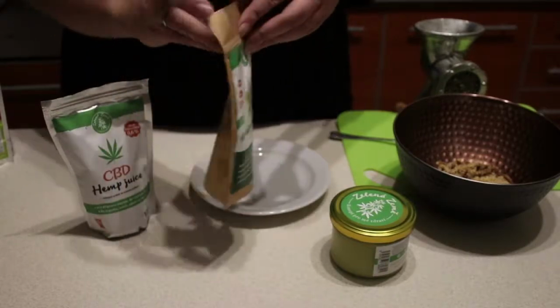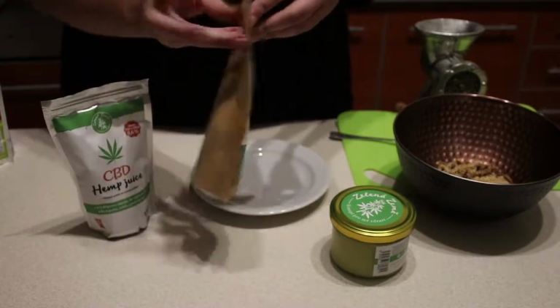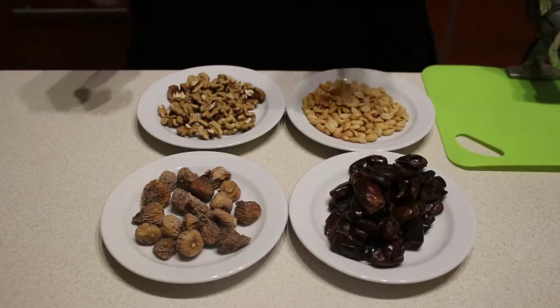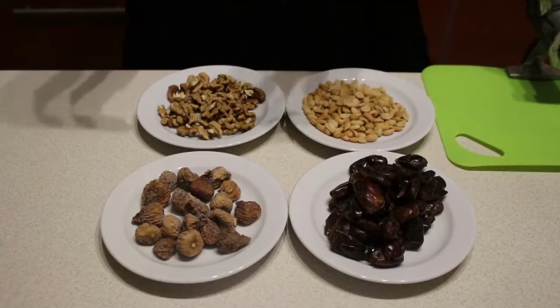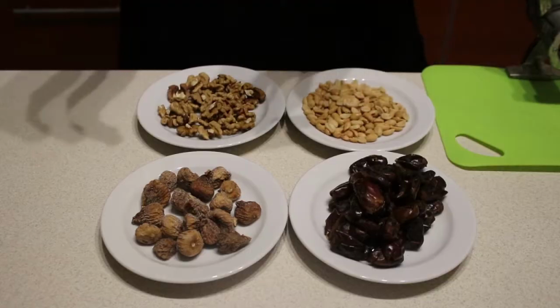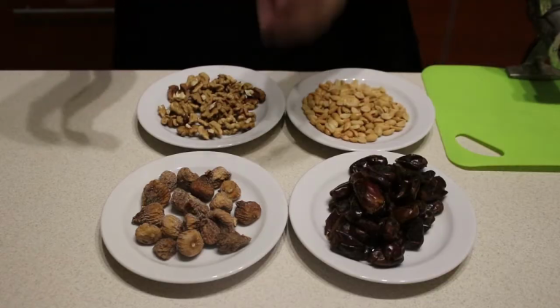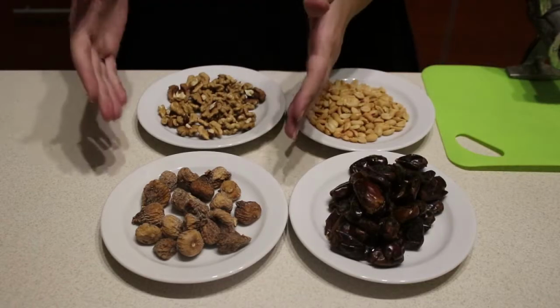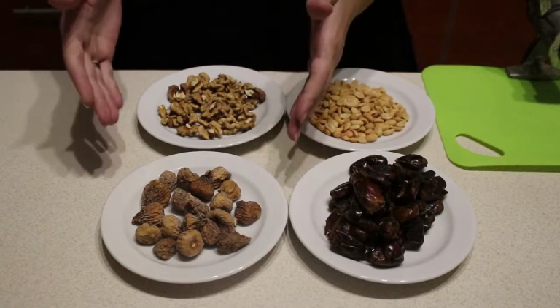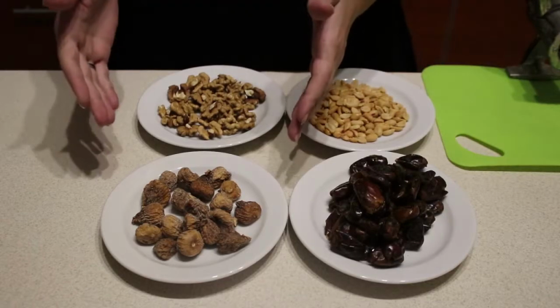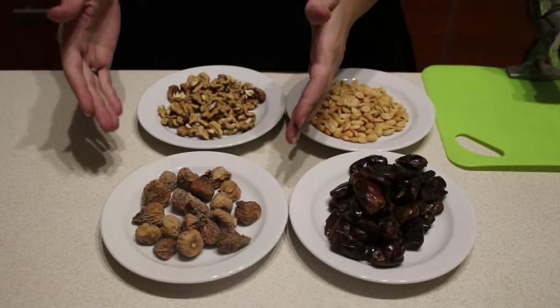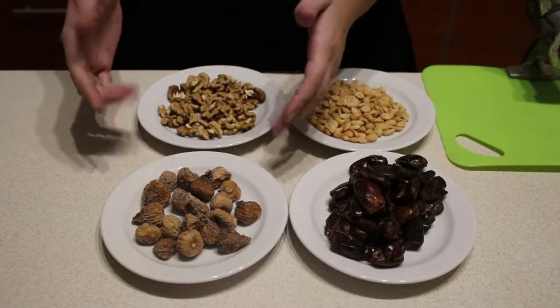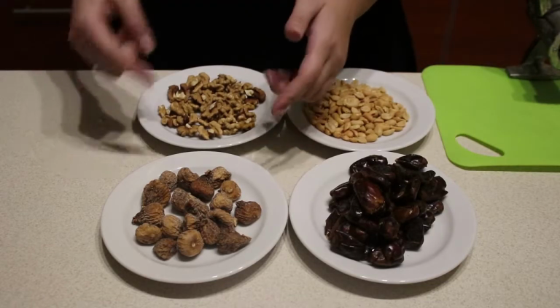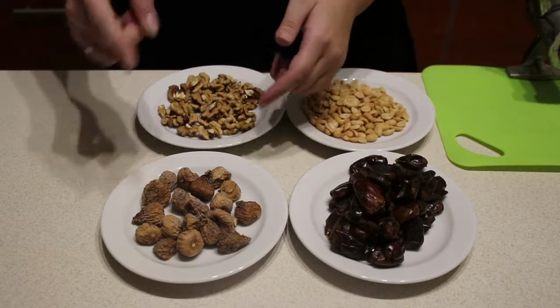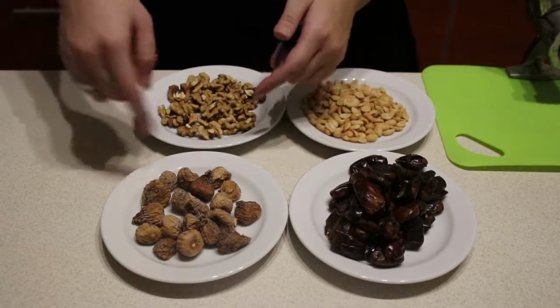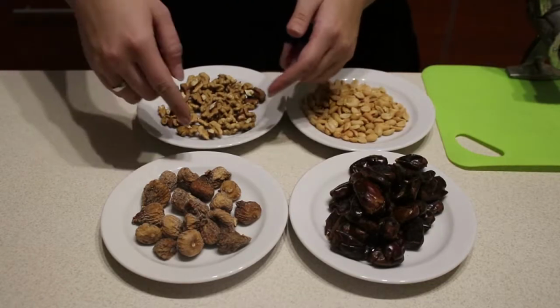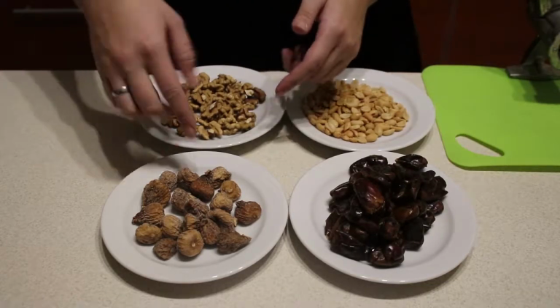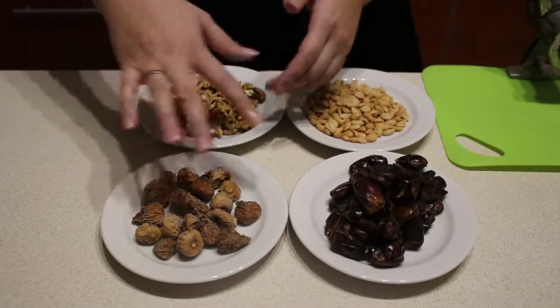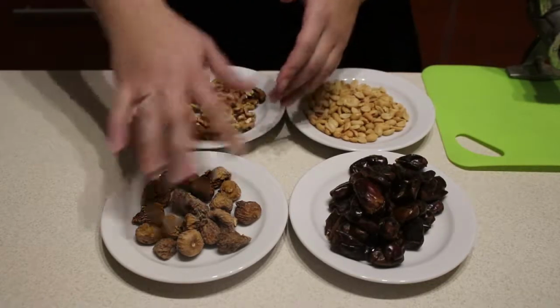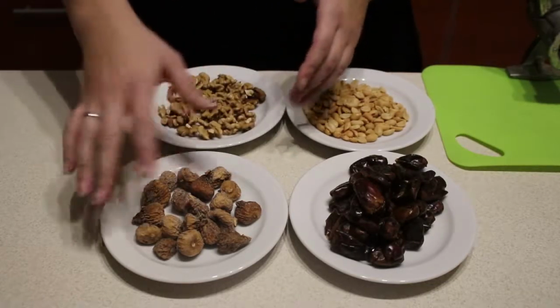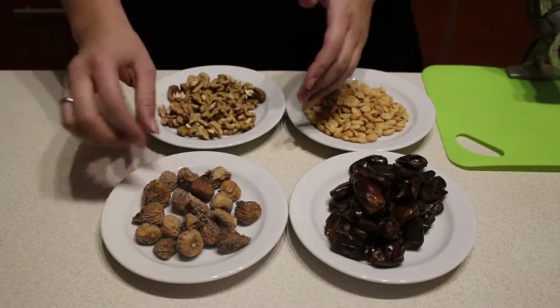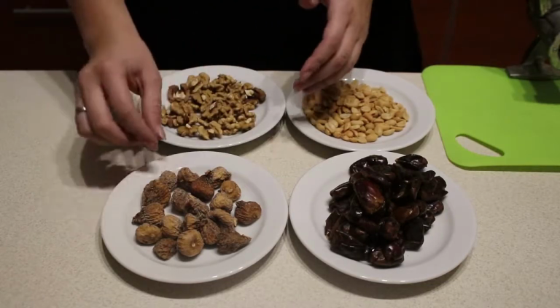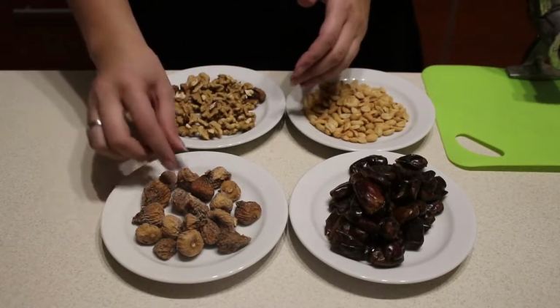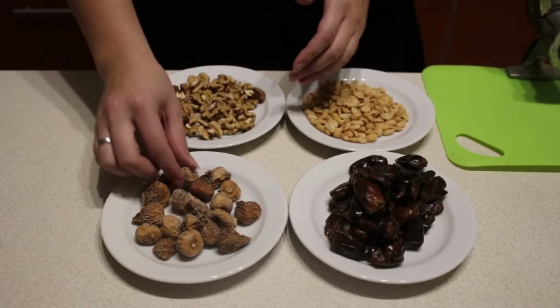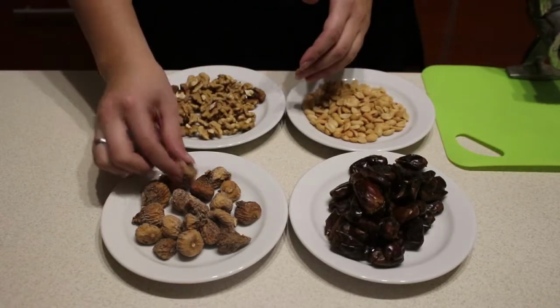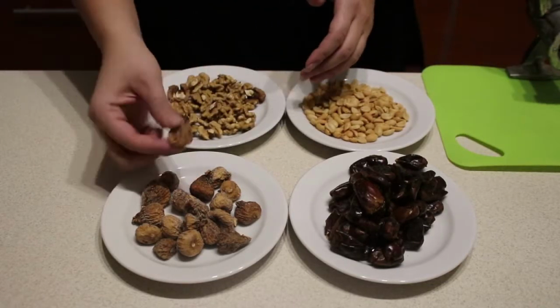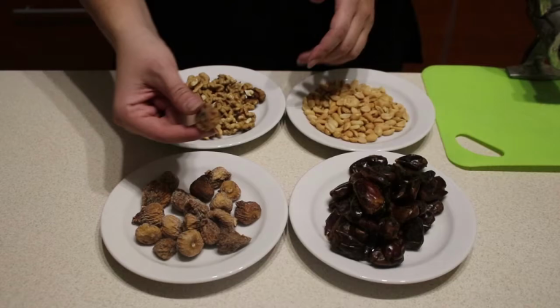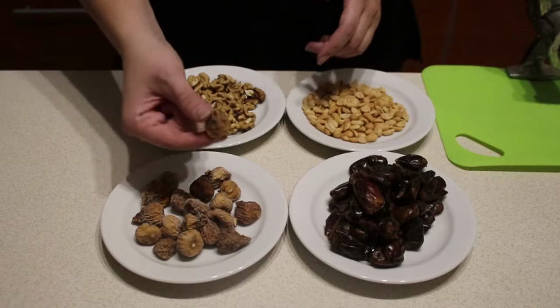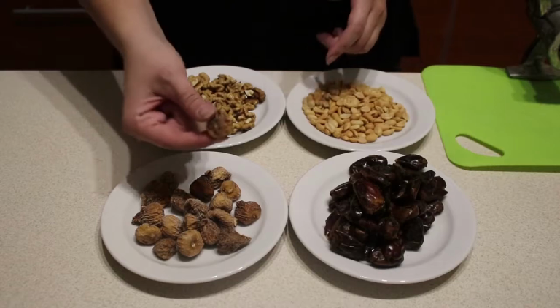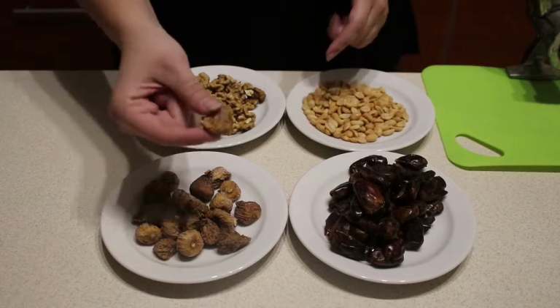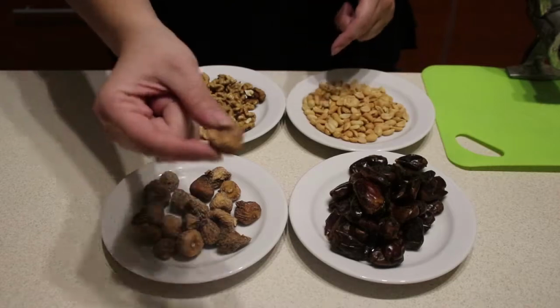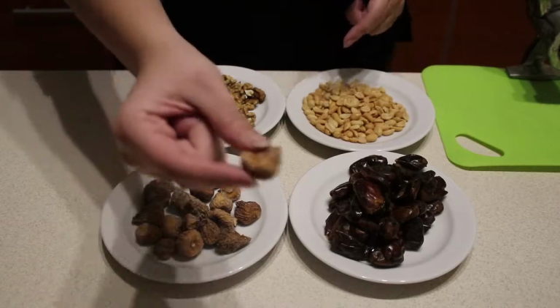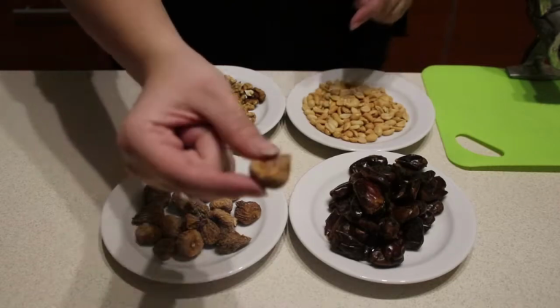In the next recipe you can look forward to thick protein balls with walnuts covered in chocolate.